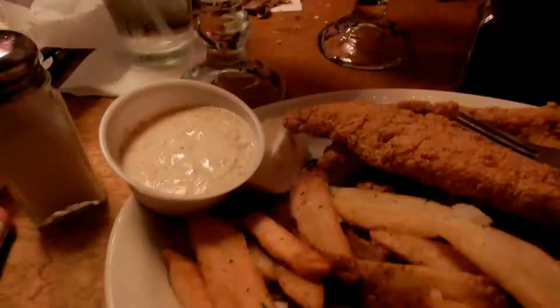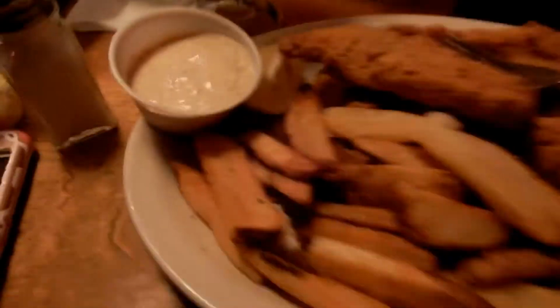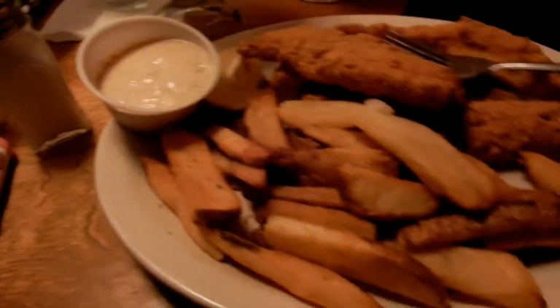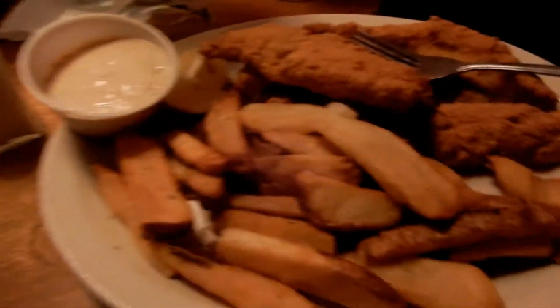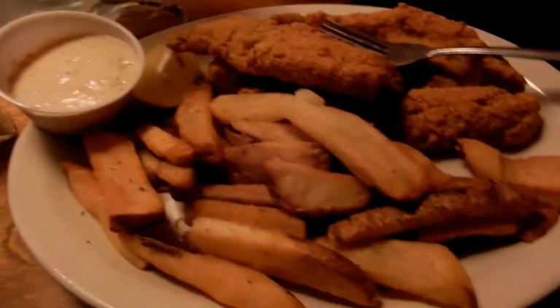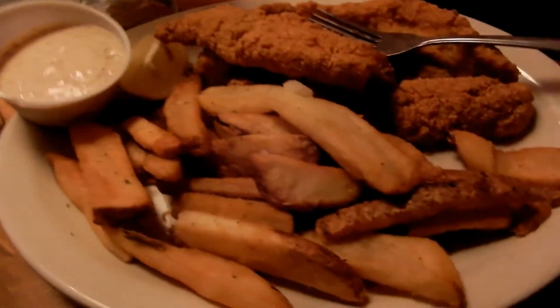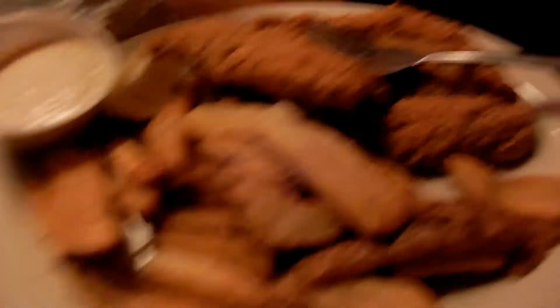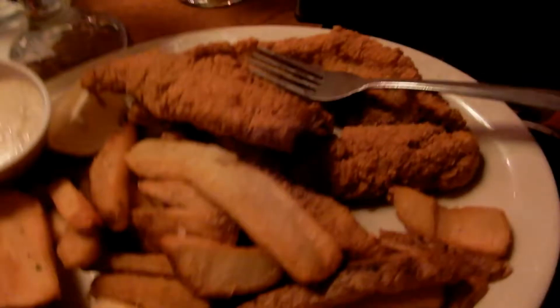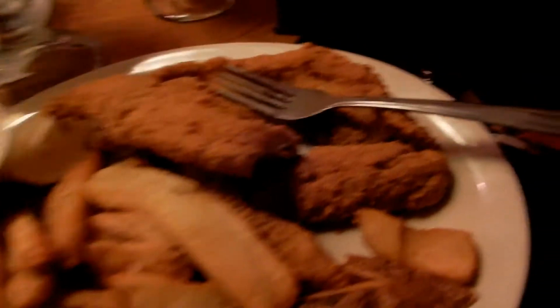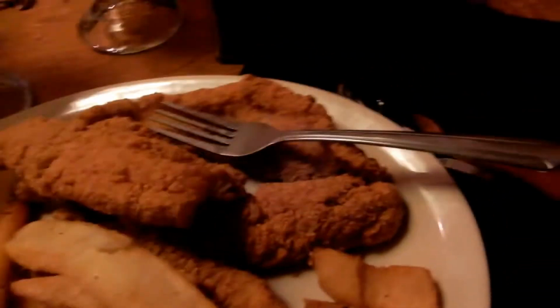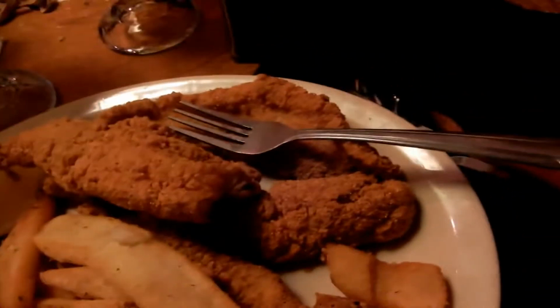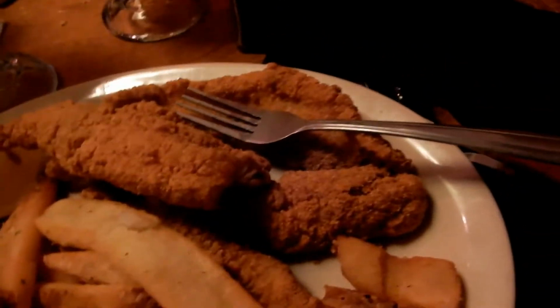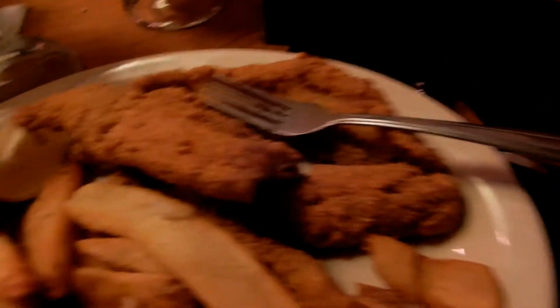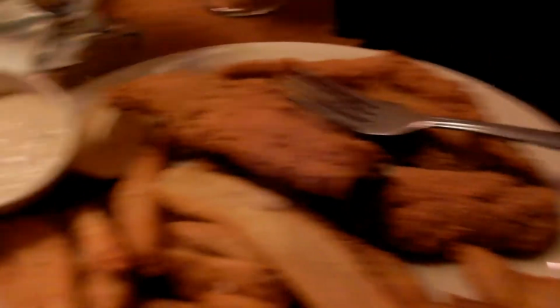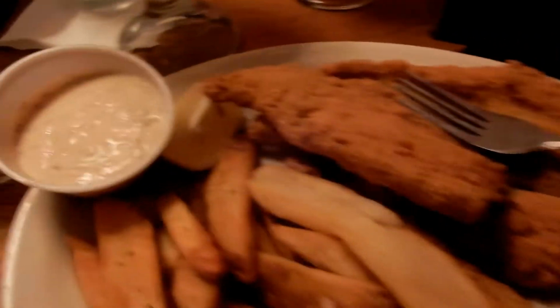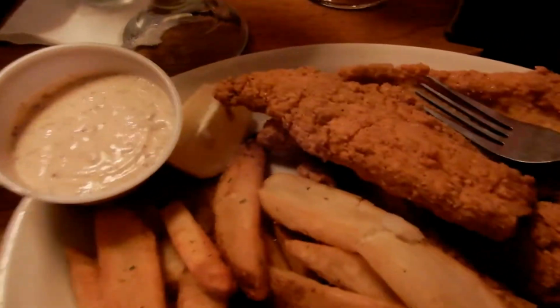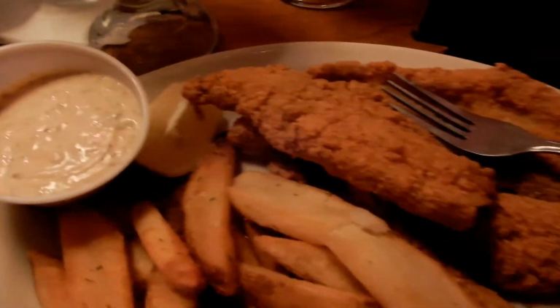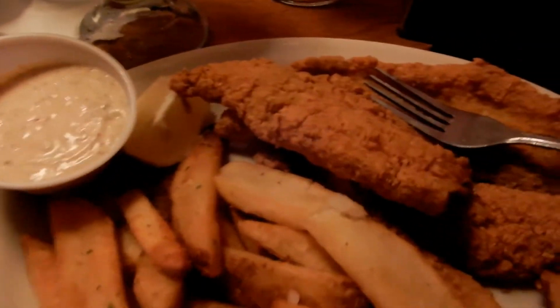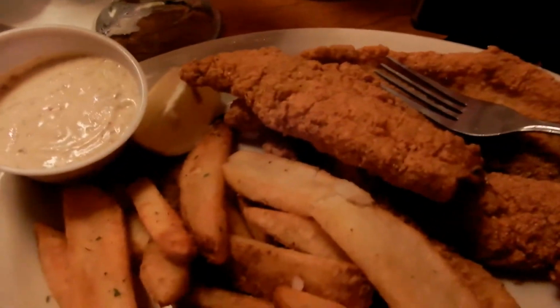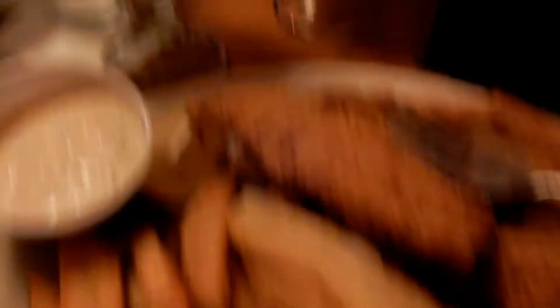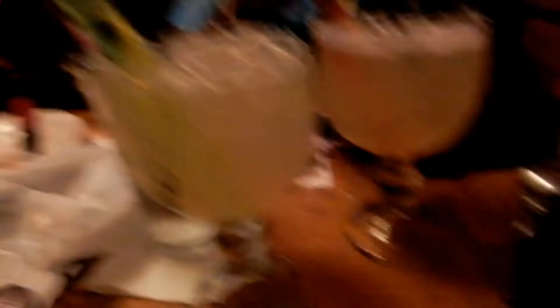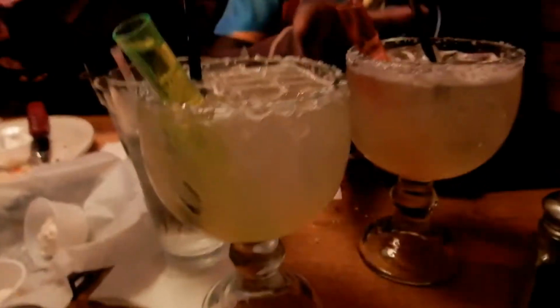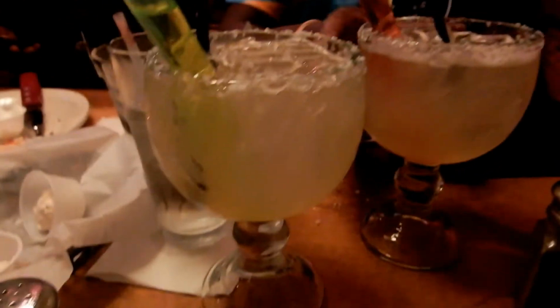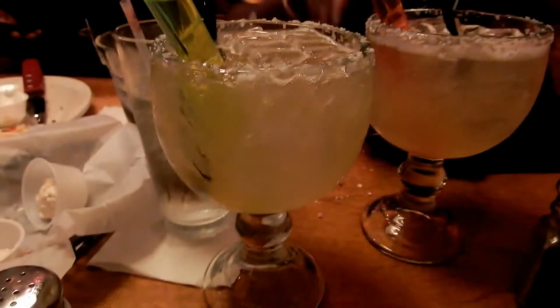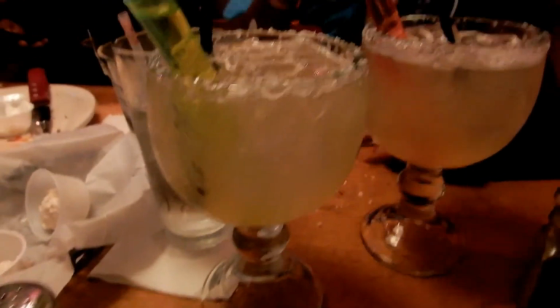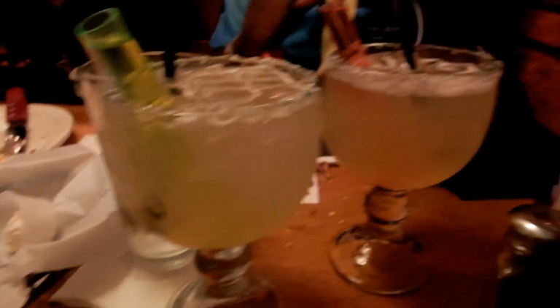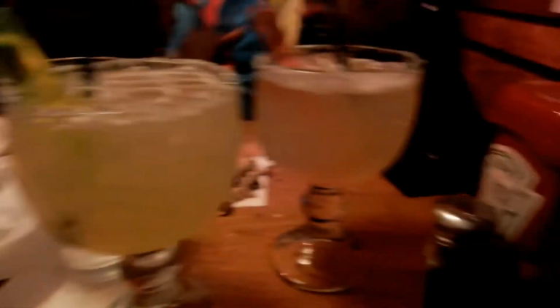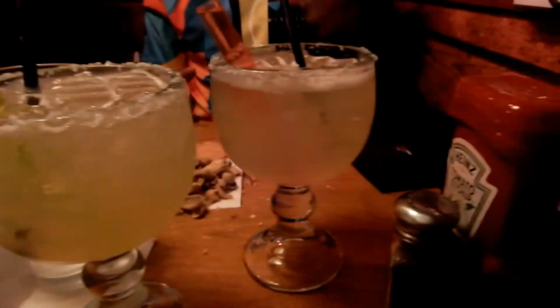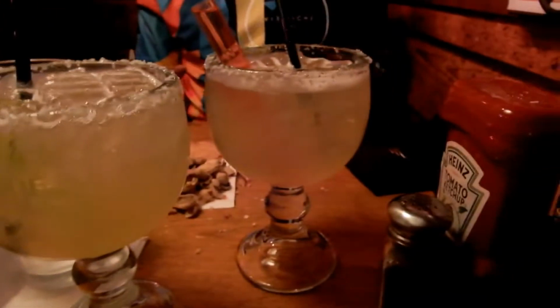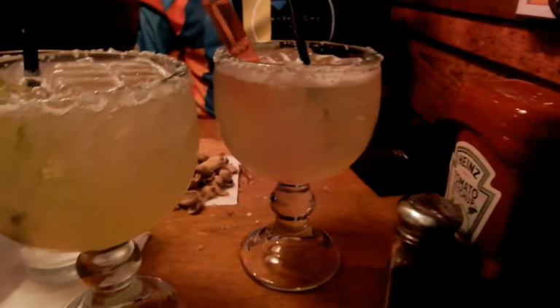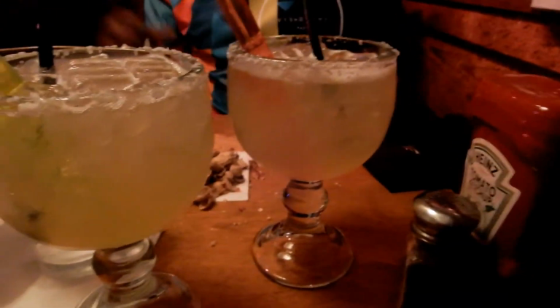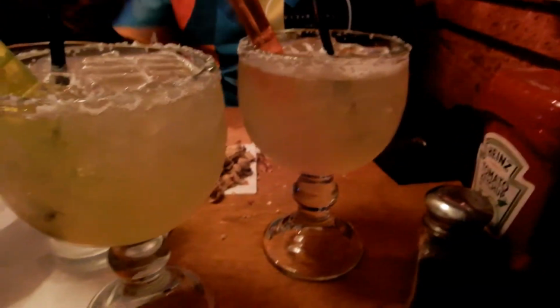So guys, I got catfish and fries, and I had a house salad. Look at these drinks!